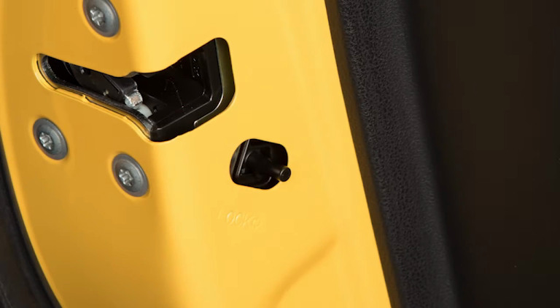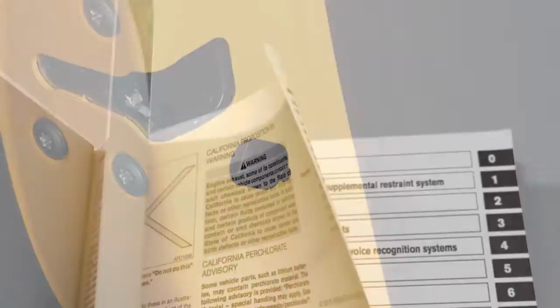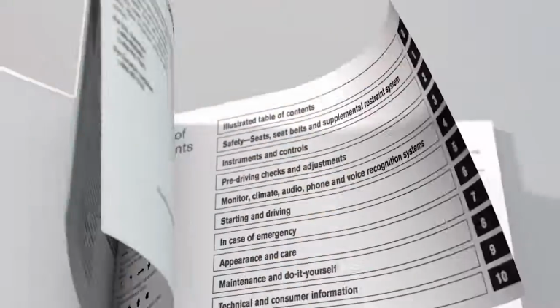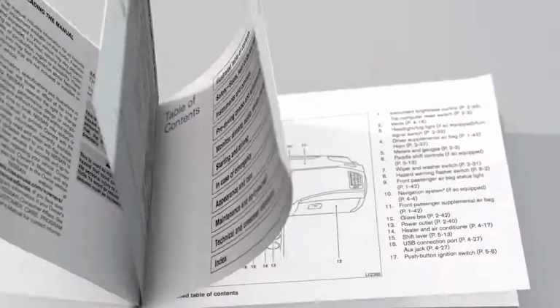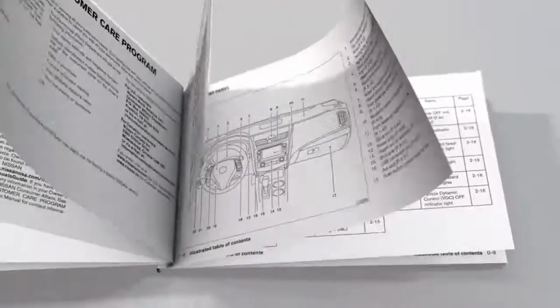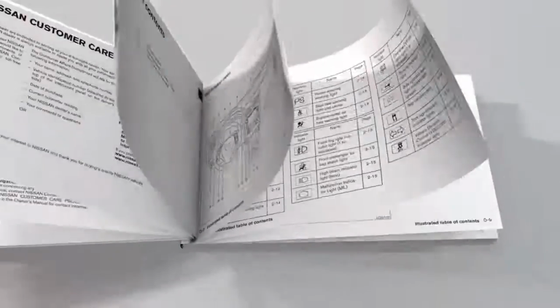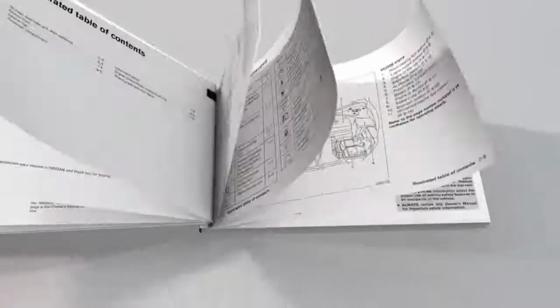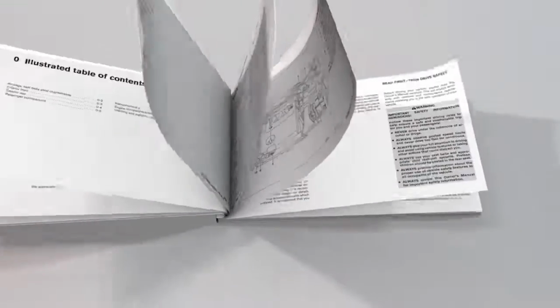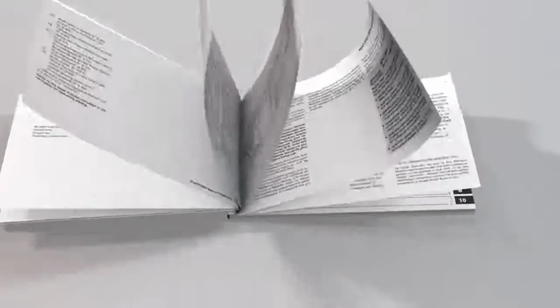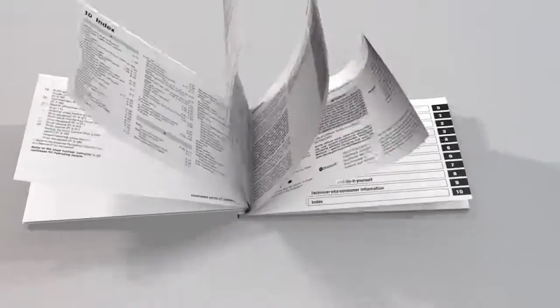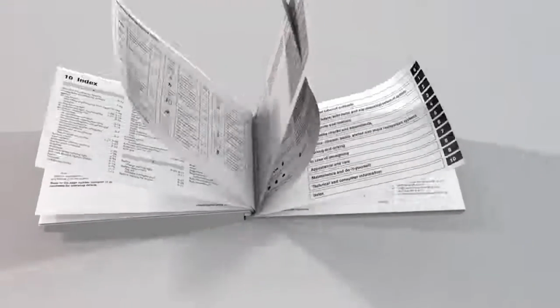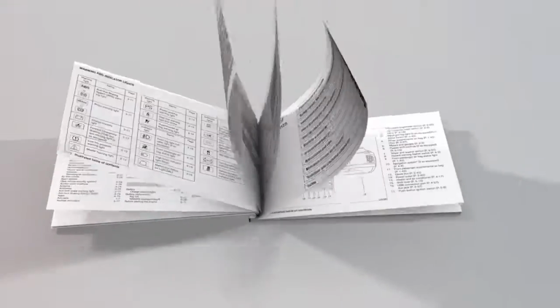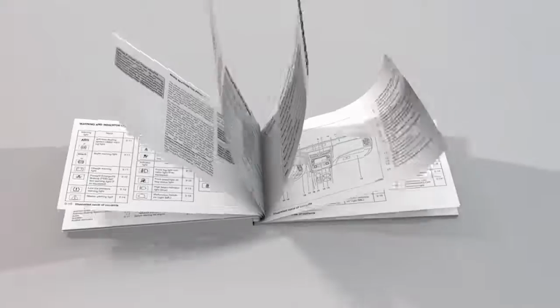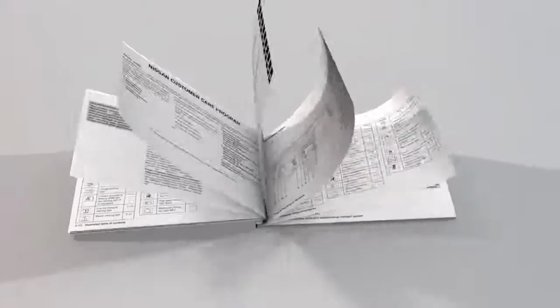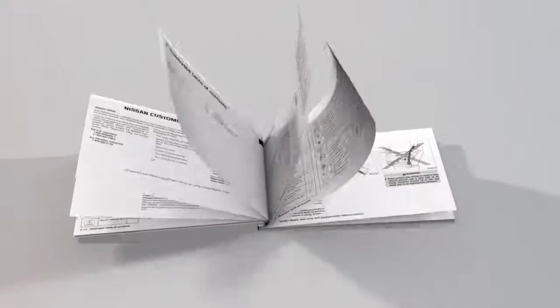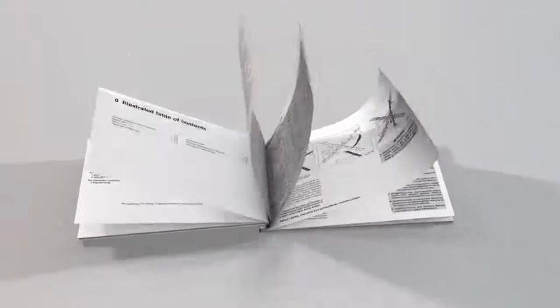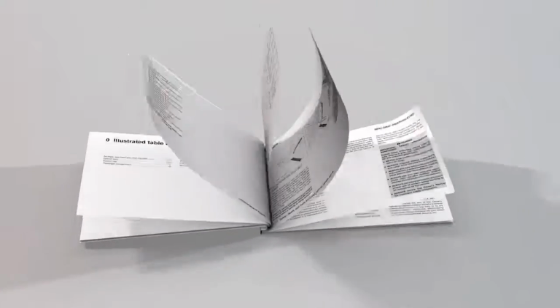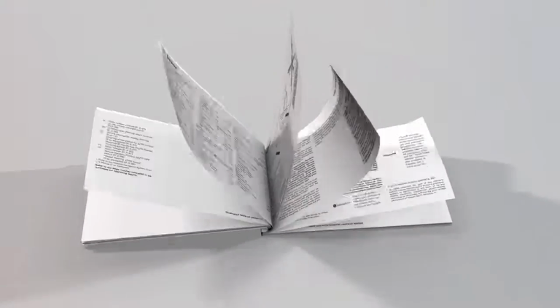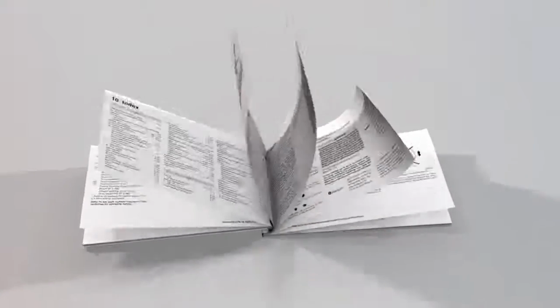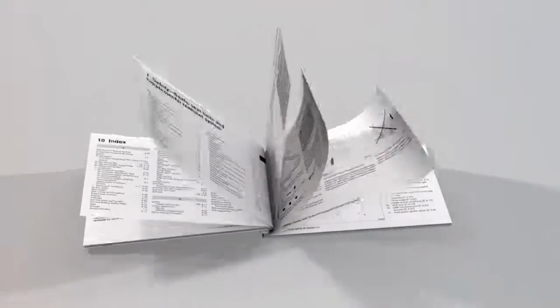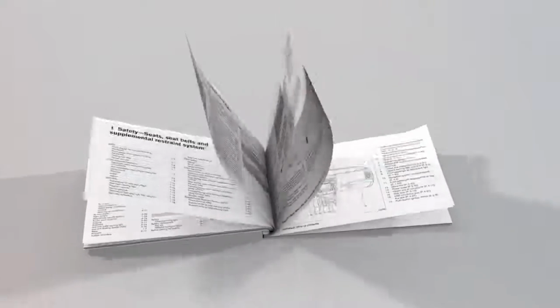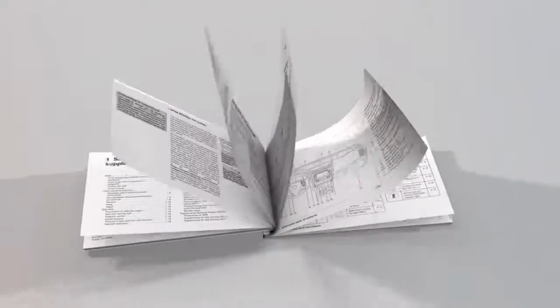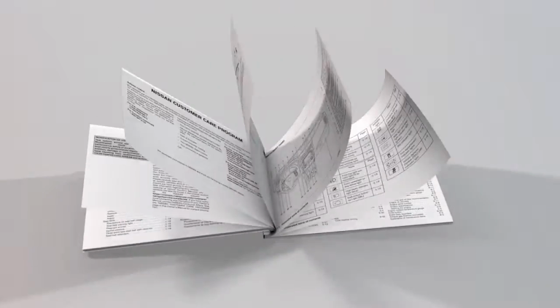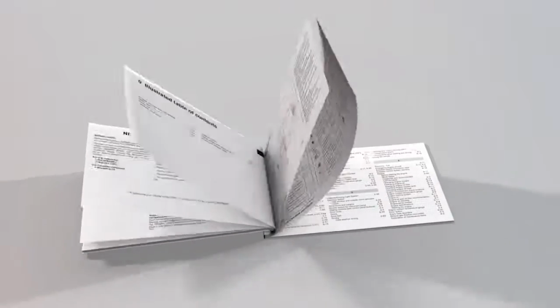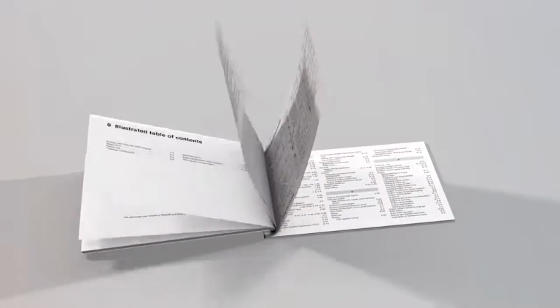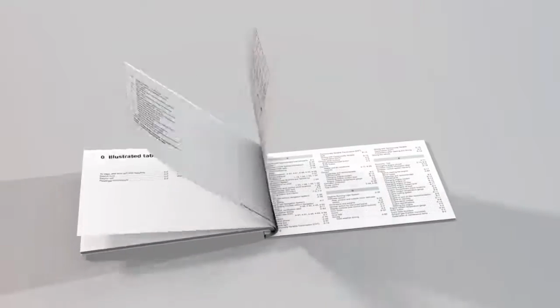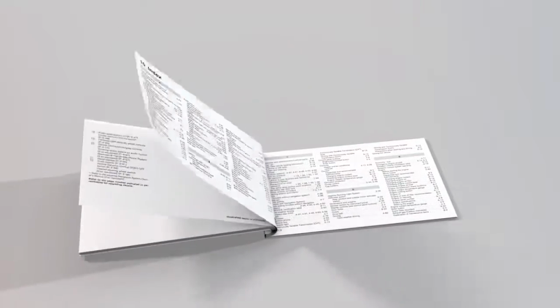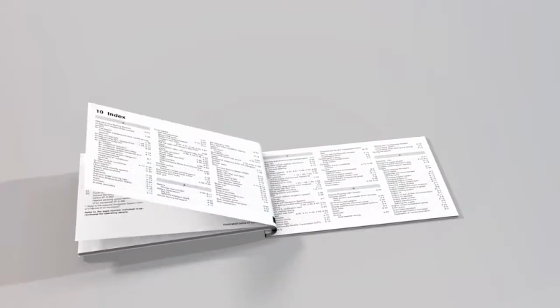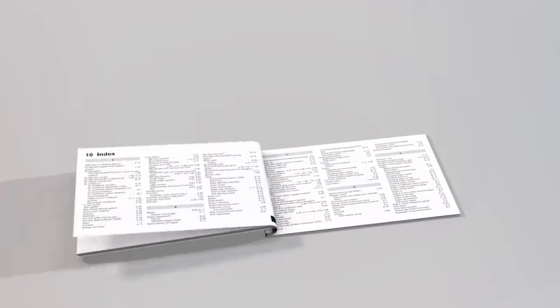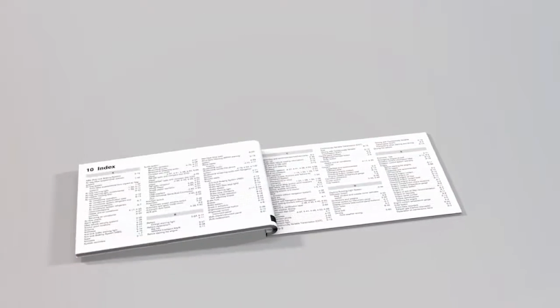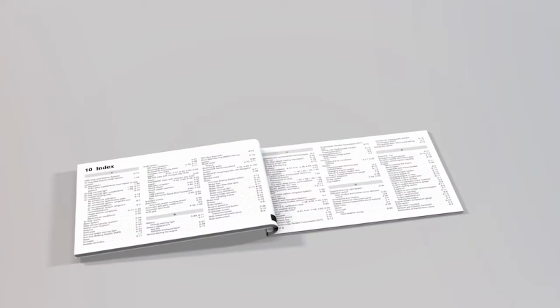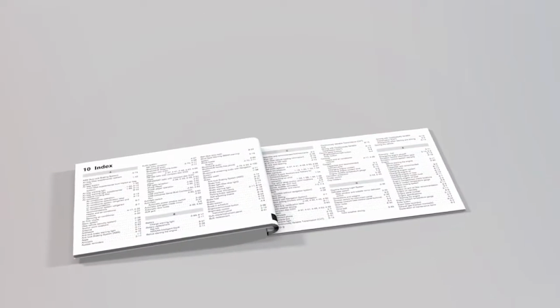Please see your owner's manual for important safety information, system limitations, and additional operating information.